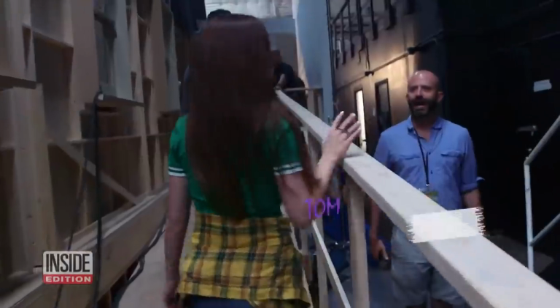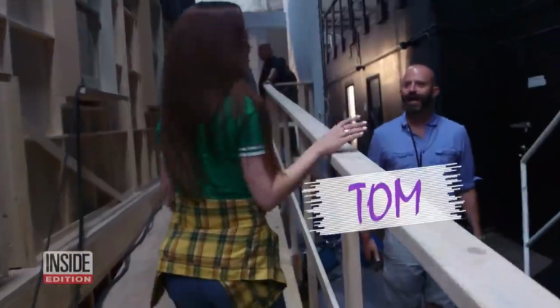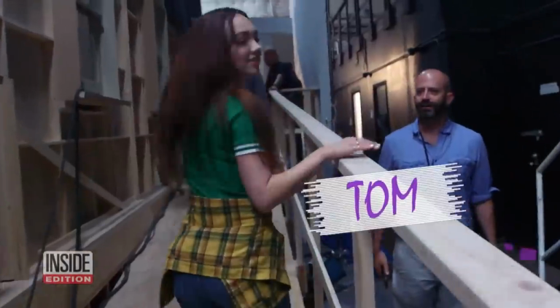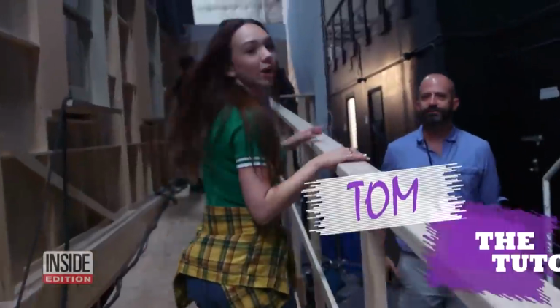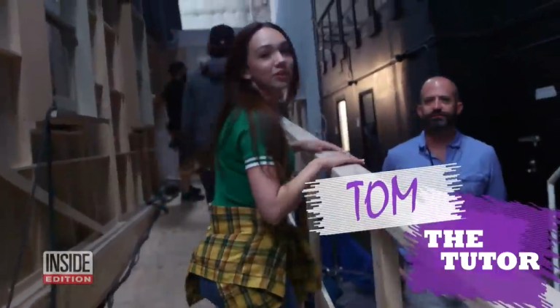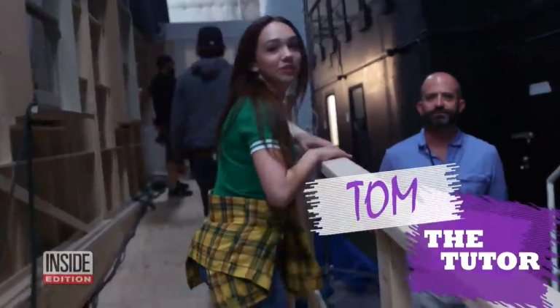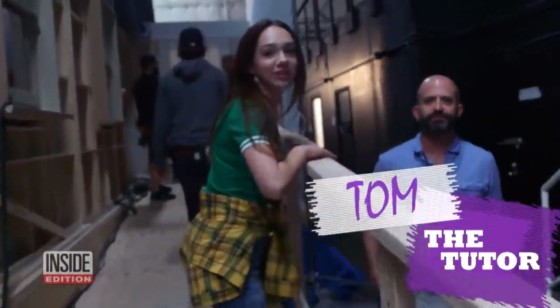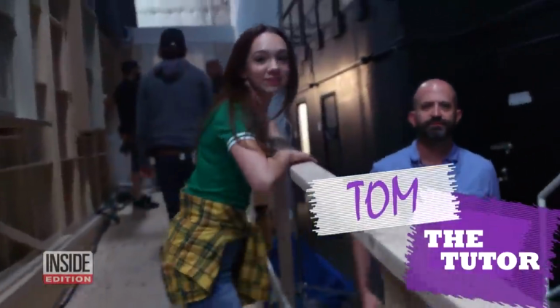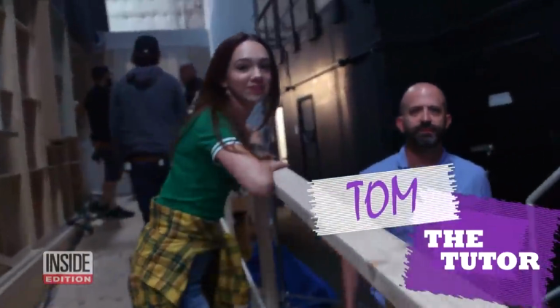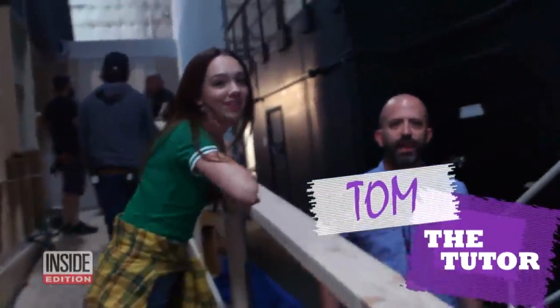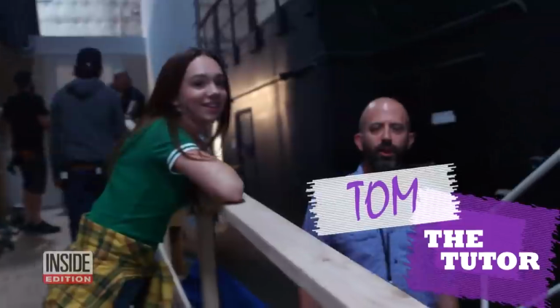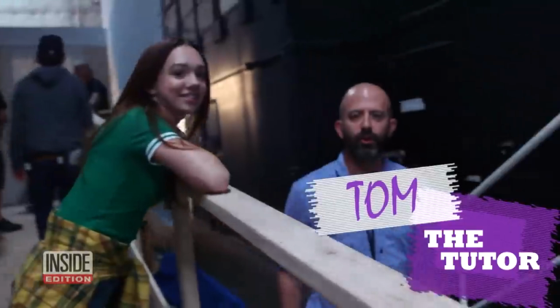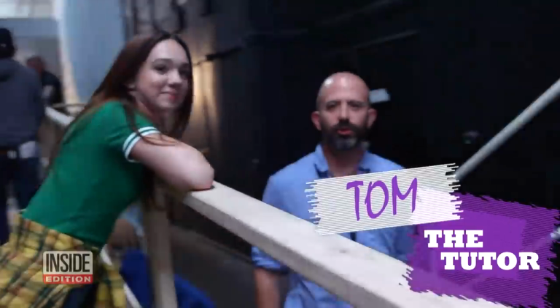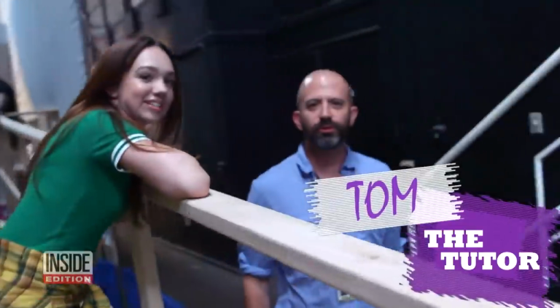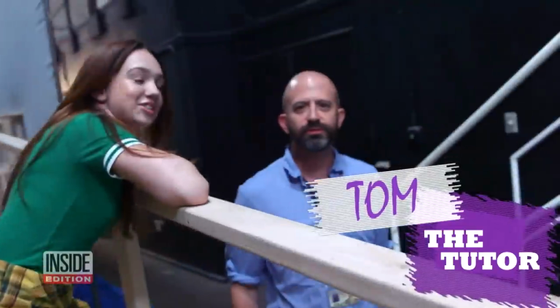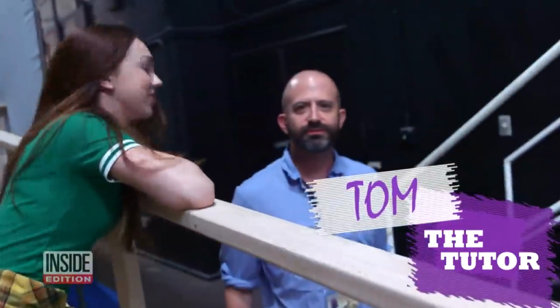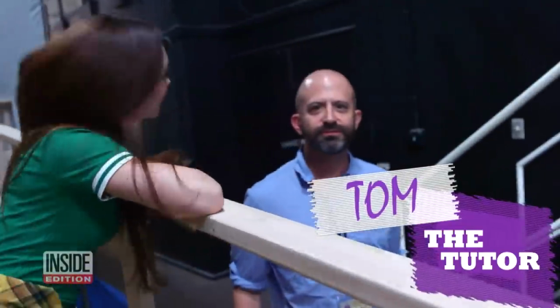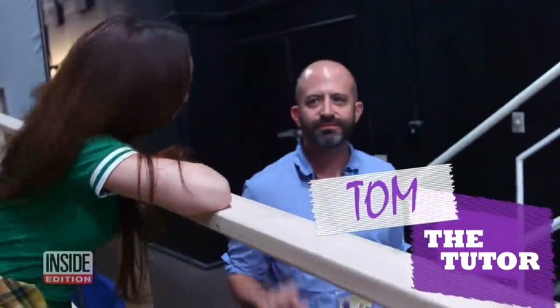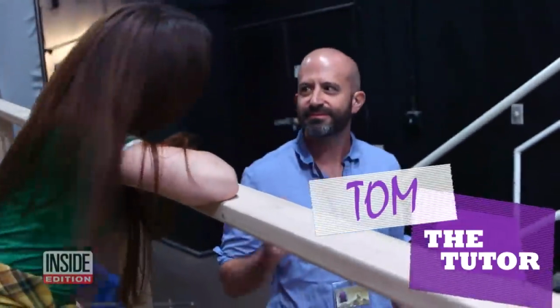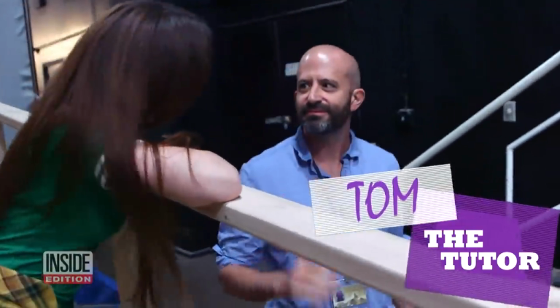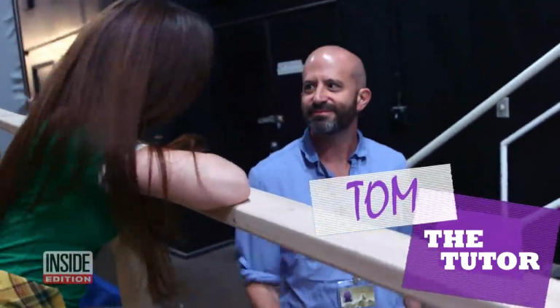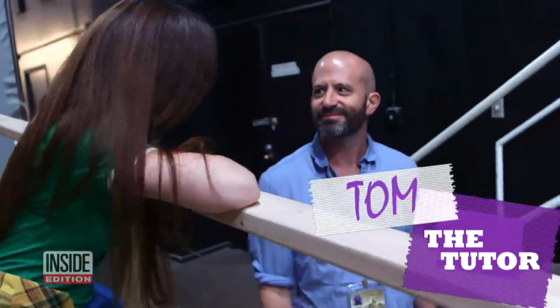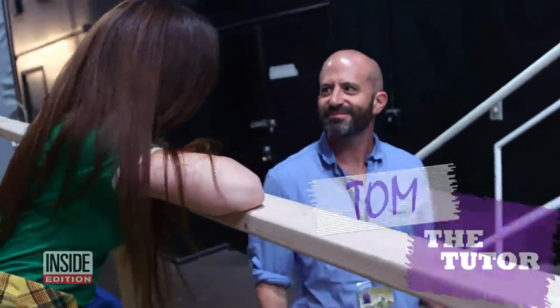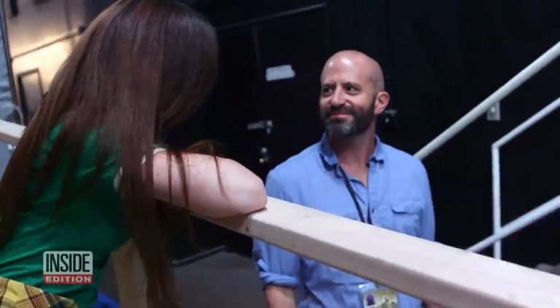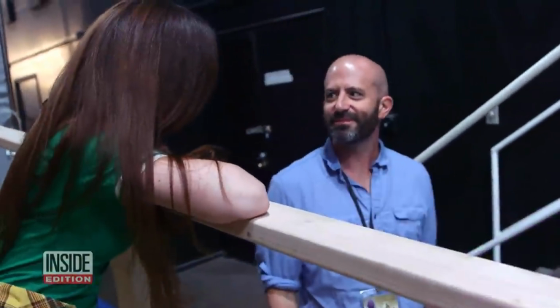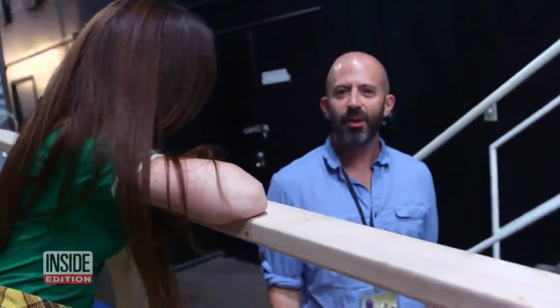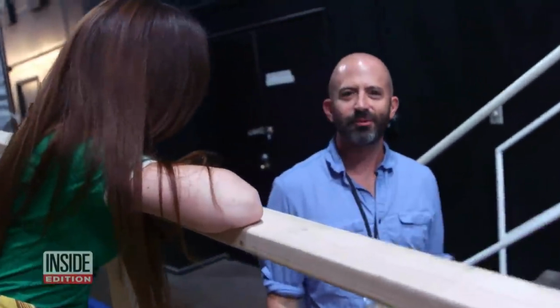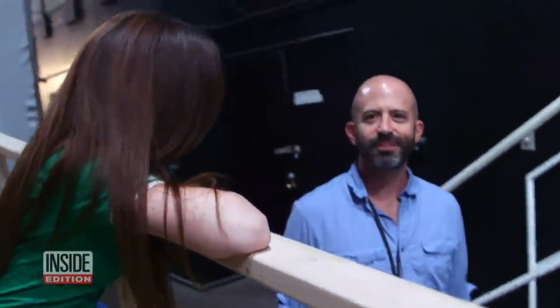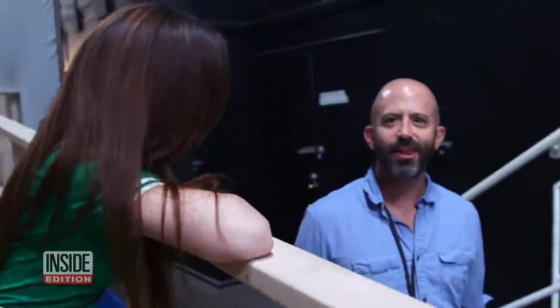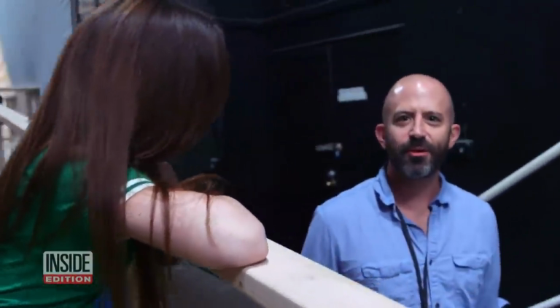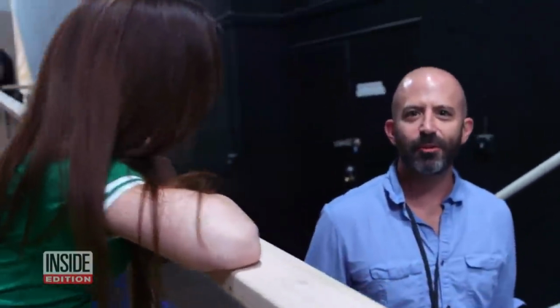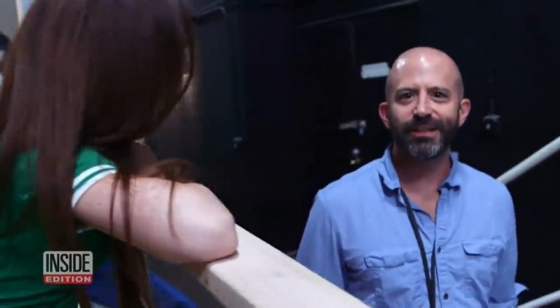This is Tom, the tutor. Hello. This is my teacher. This is Inside Edition. Hello, everyone.